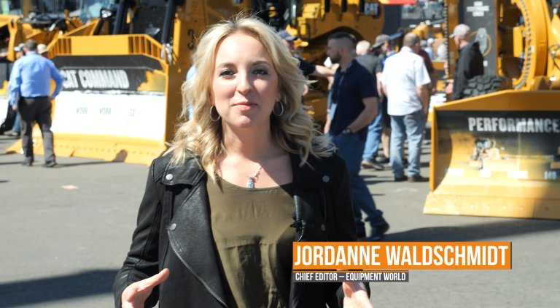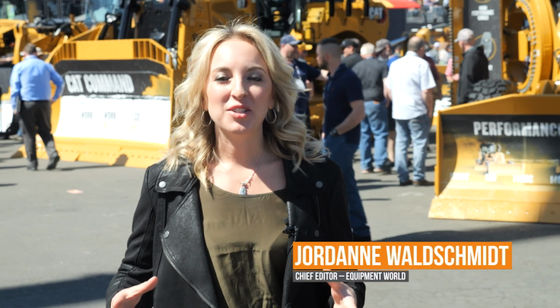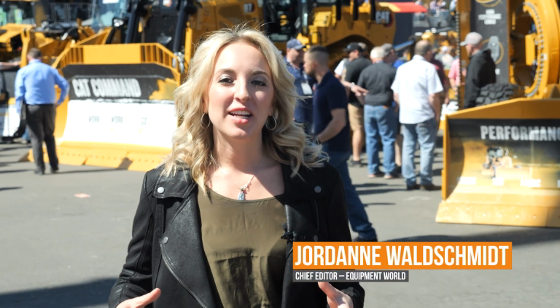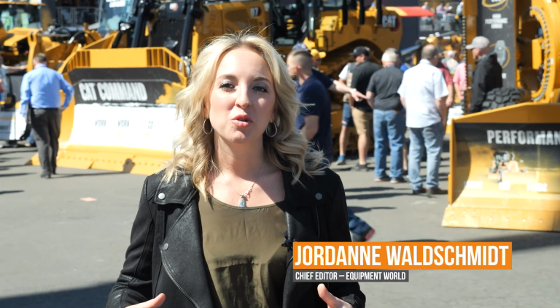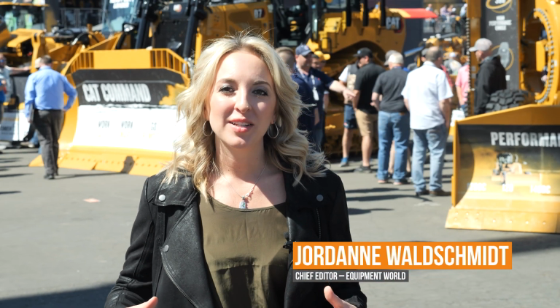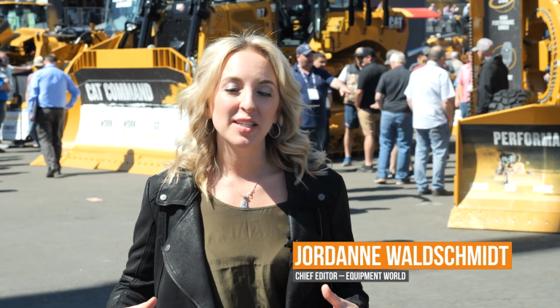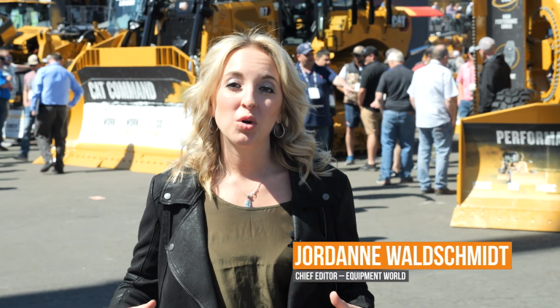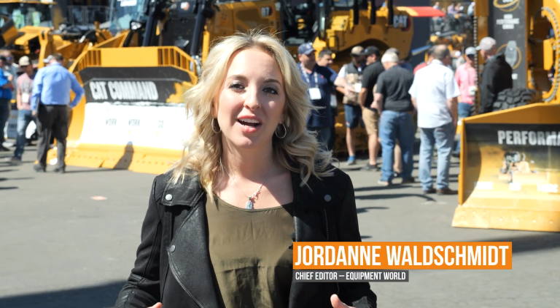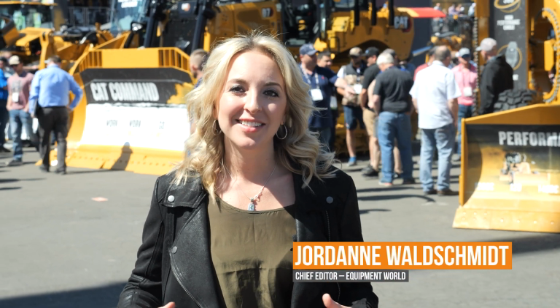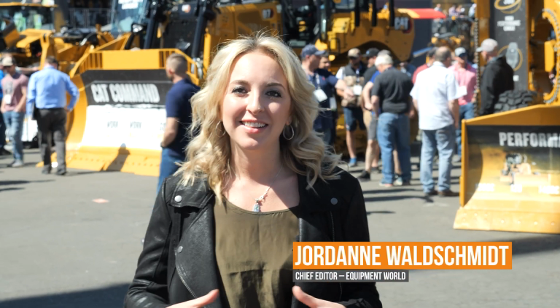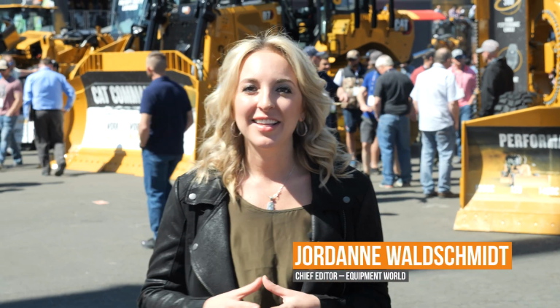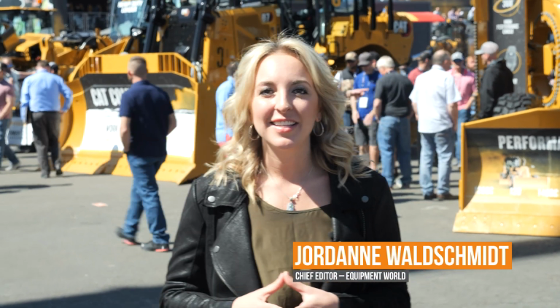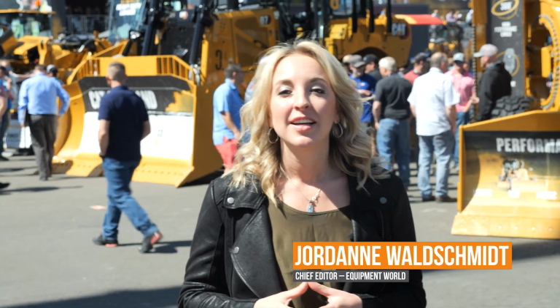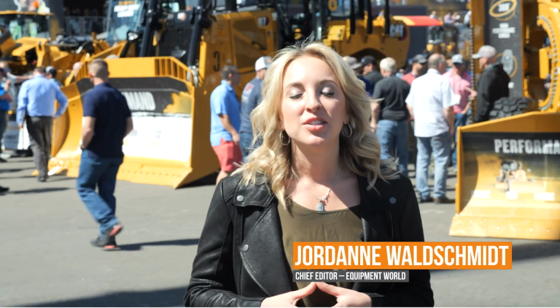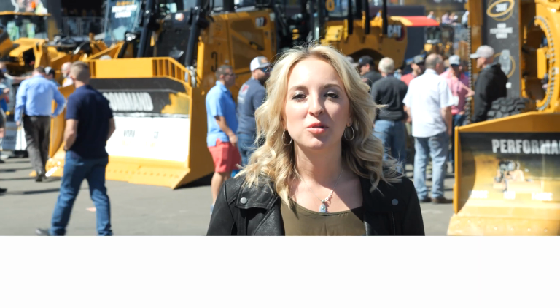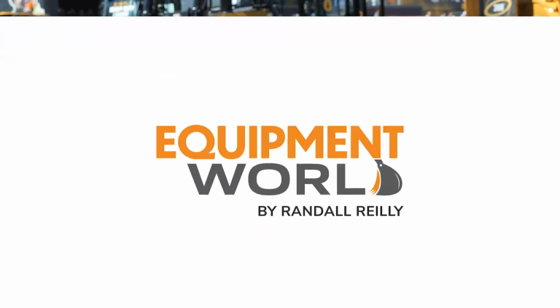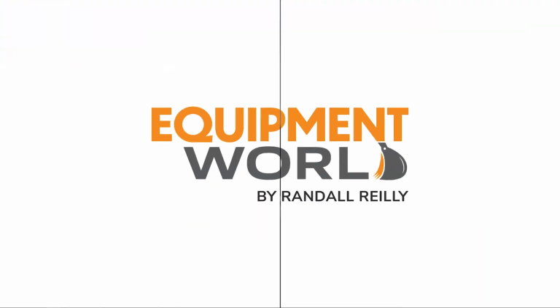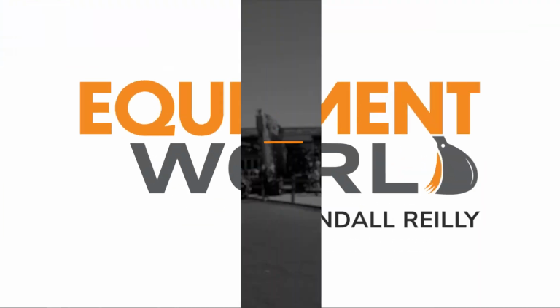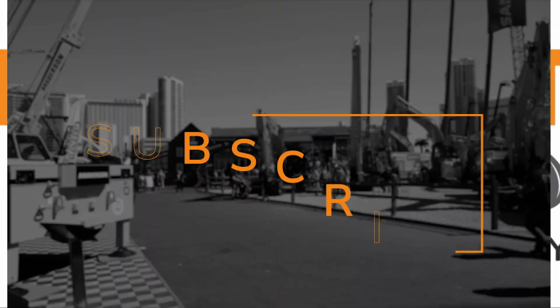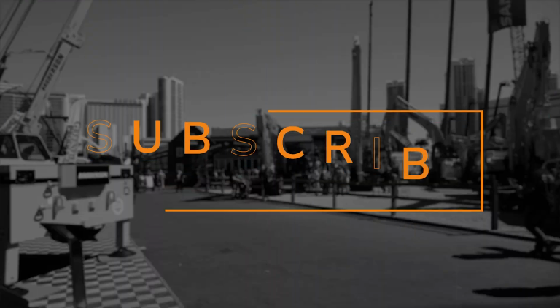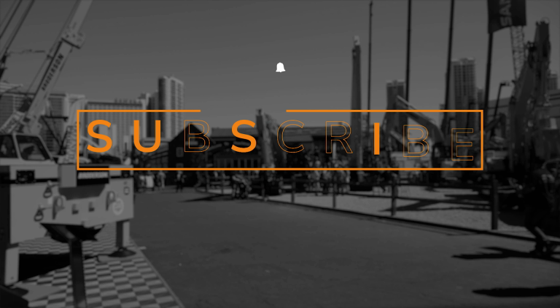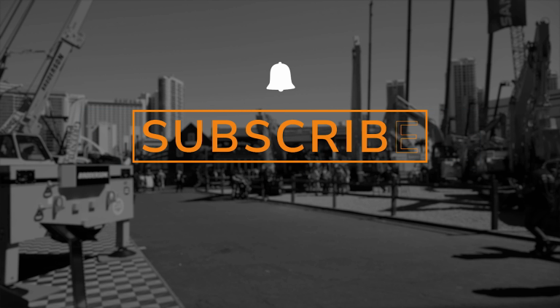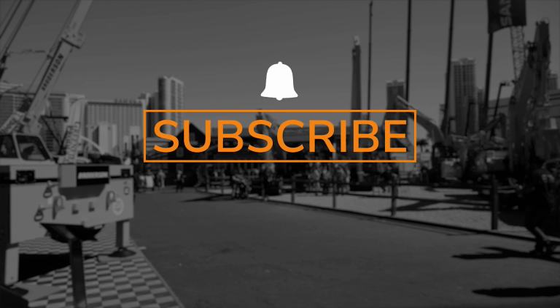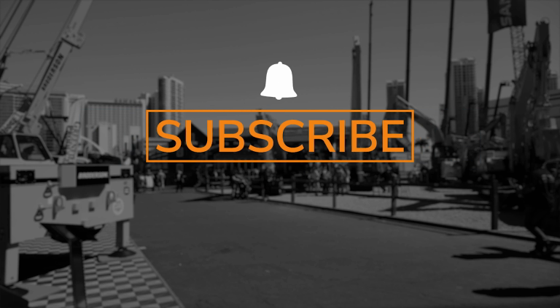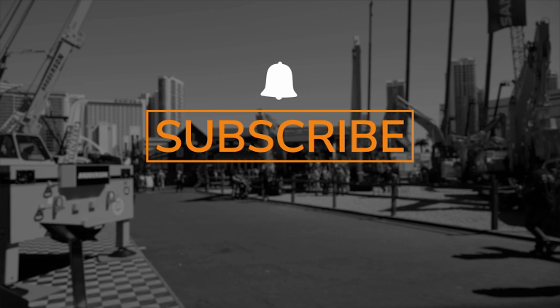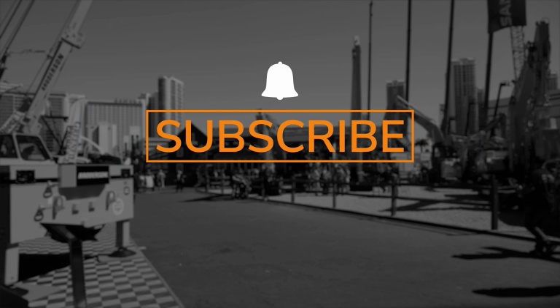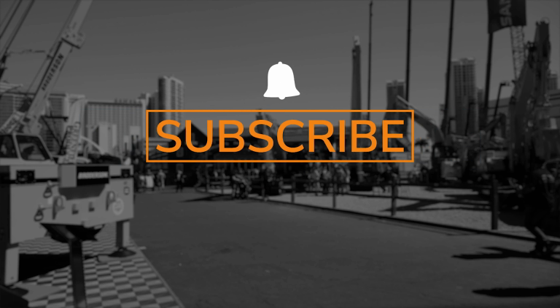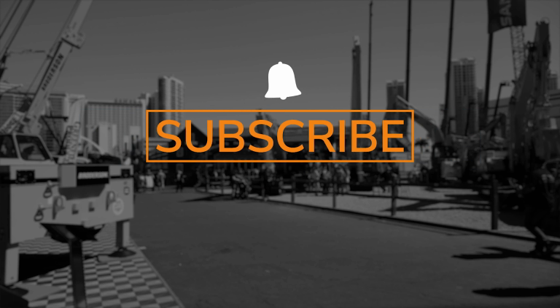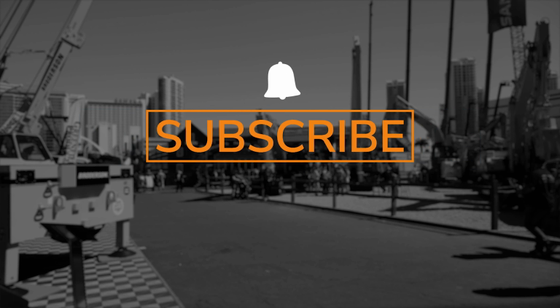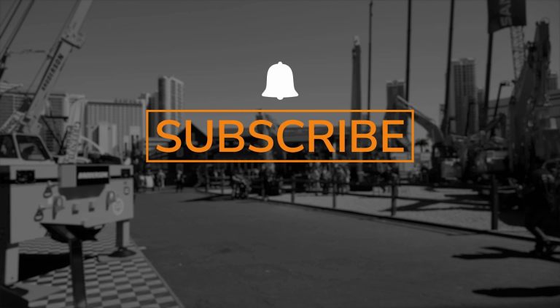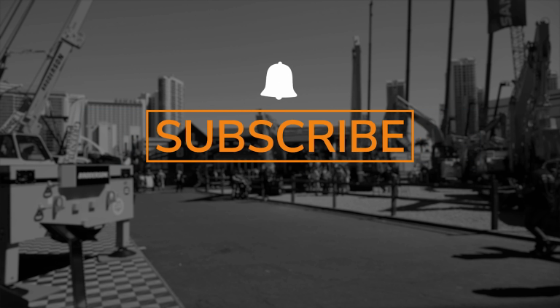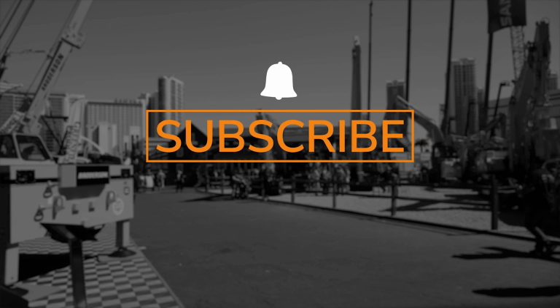If you get a chance, absolutely check out Pronto. And if you want to see more content like this, subscribe and click the bell icon so you can see when we post more videos.